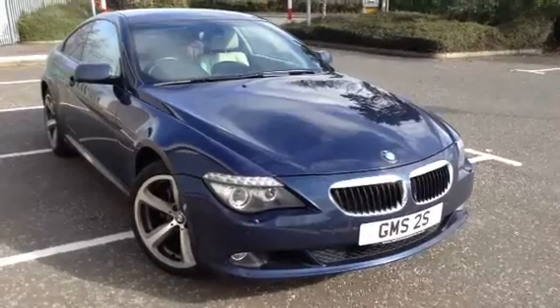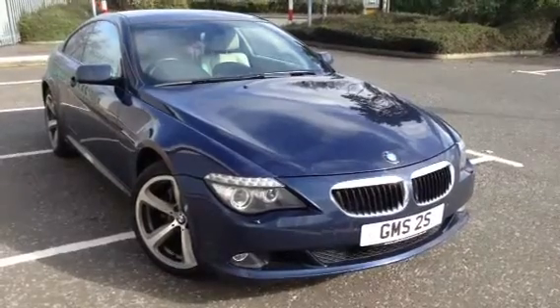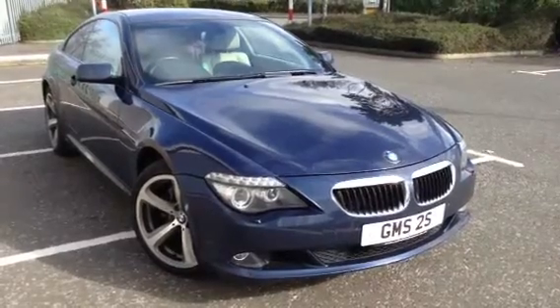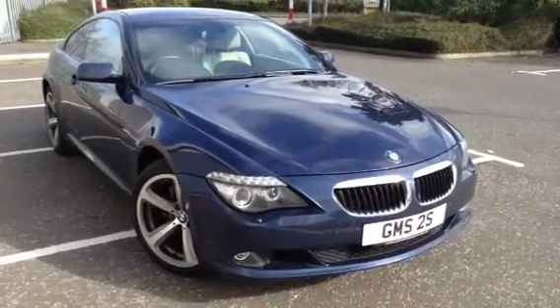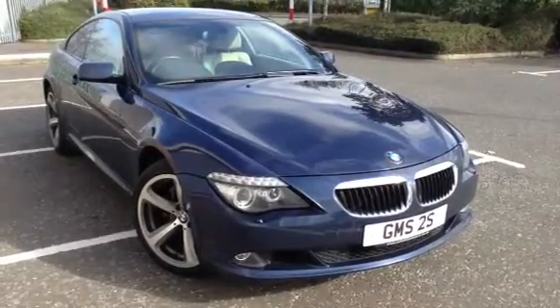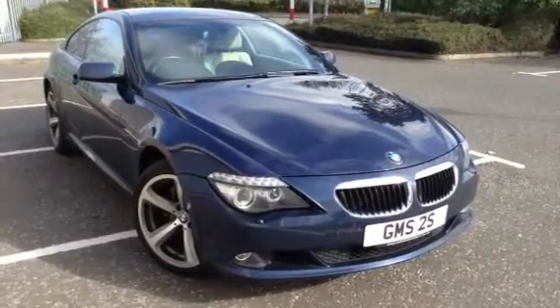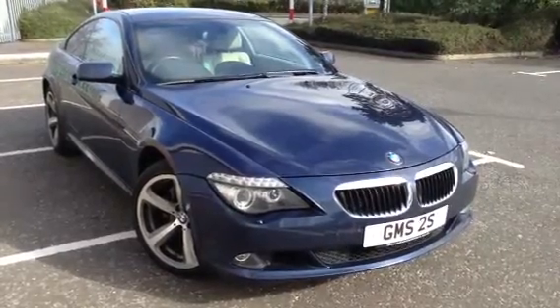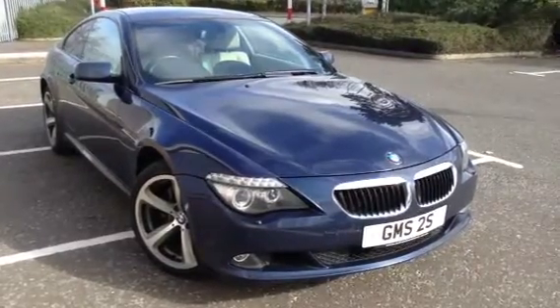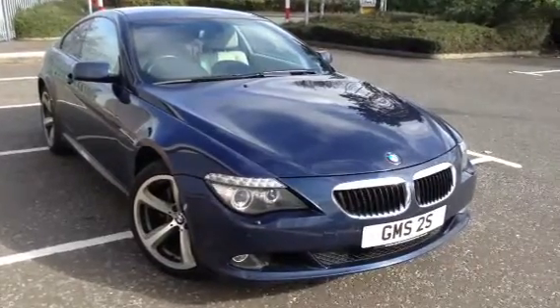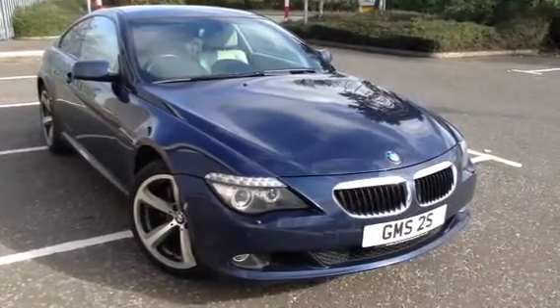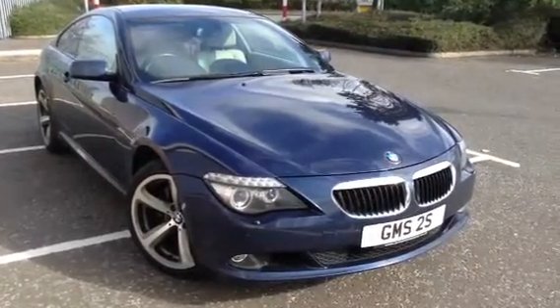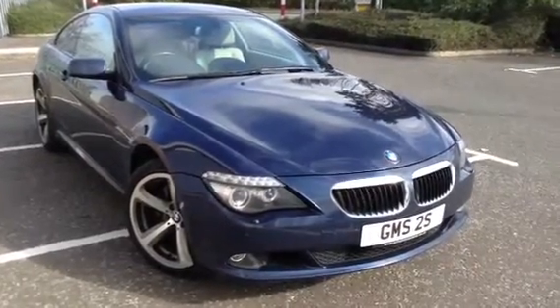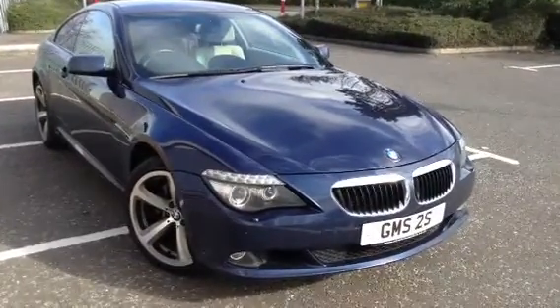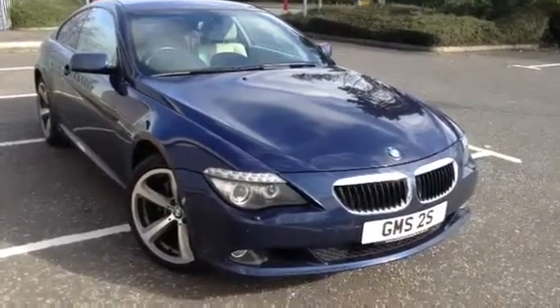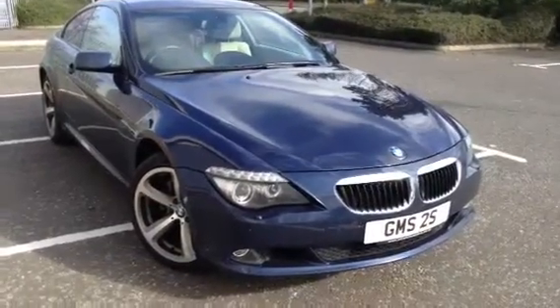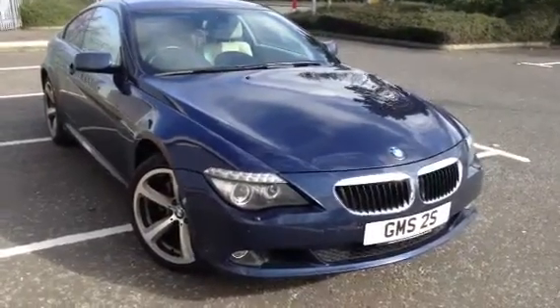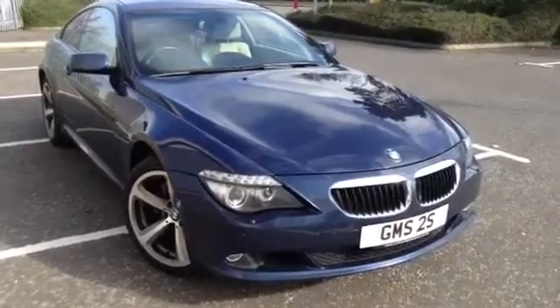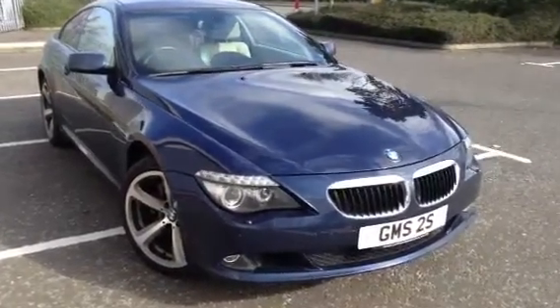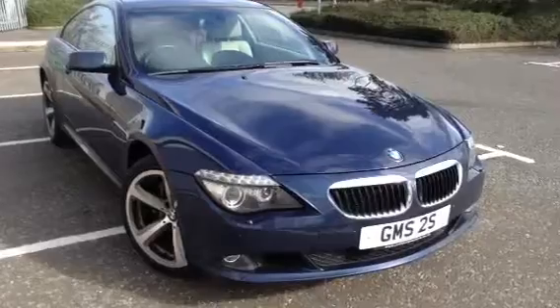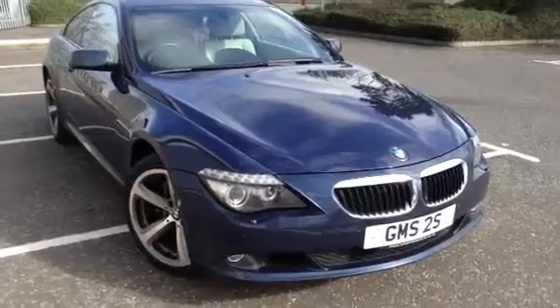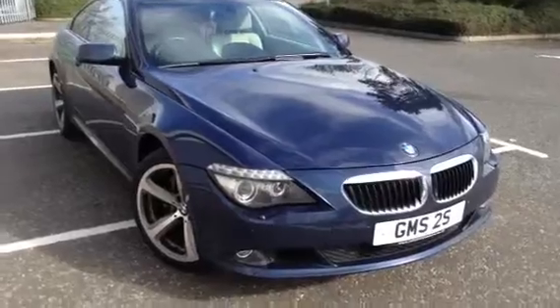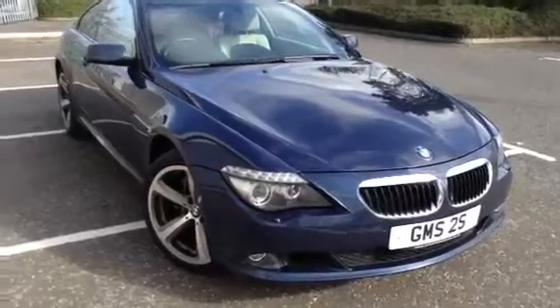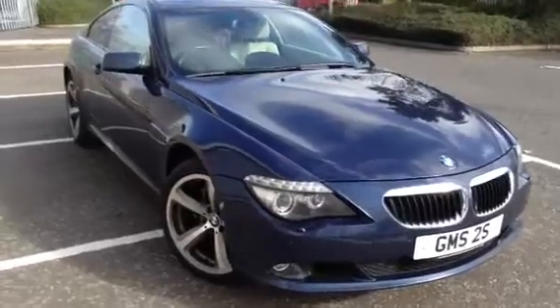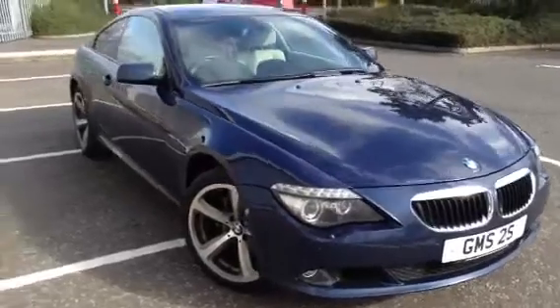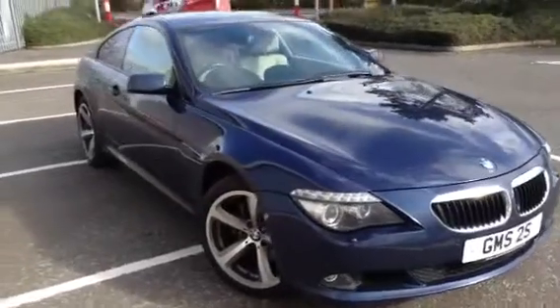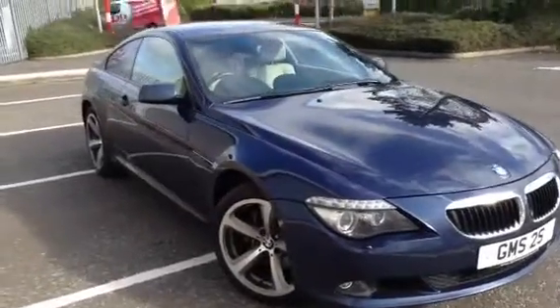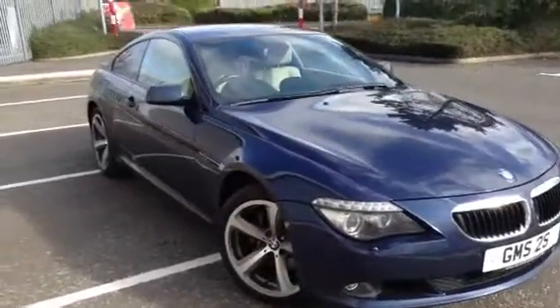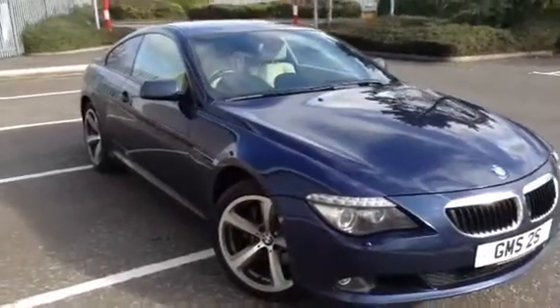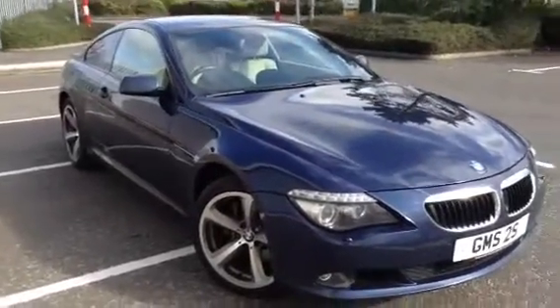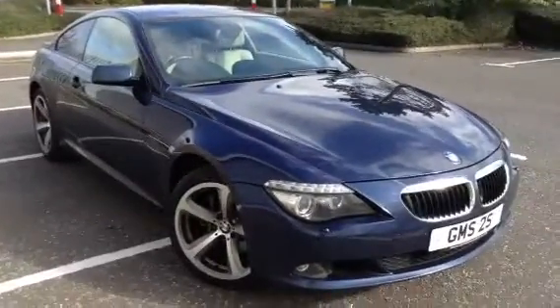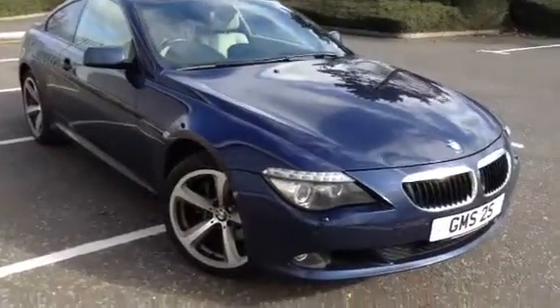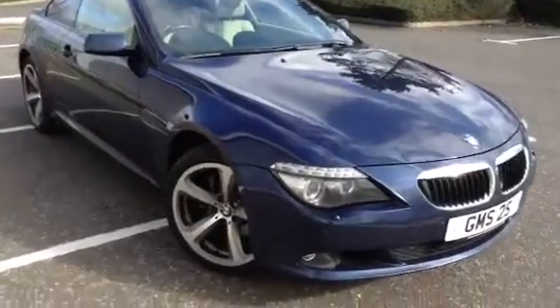Here we have a lovely looking 2009 BMW 630i M-Sport Coupe in deep sea blue.